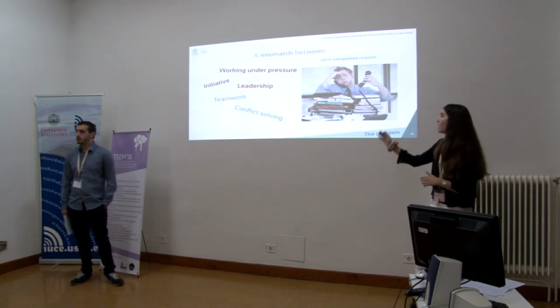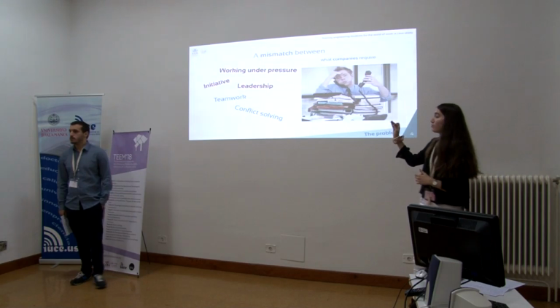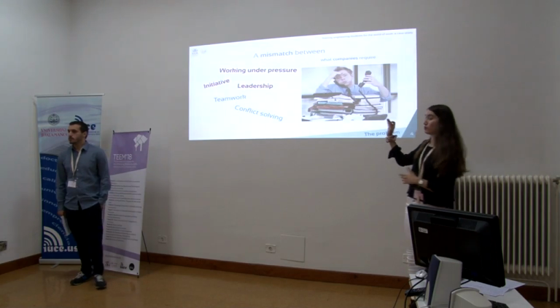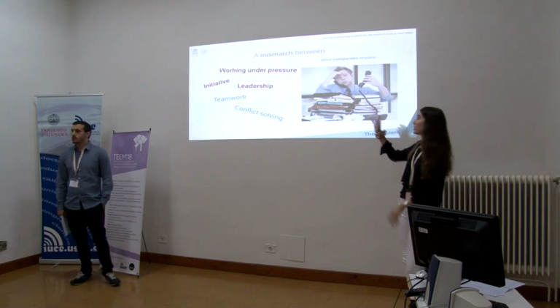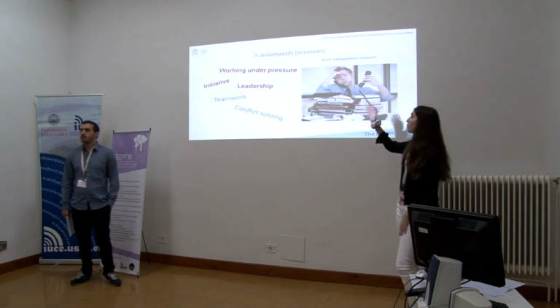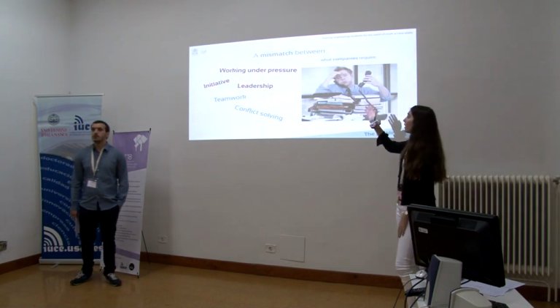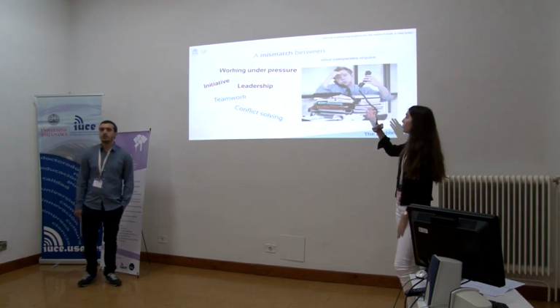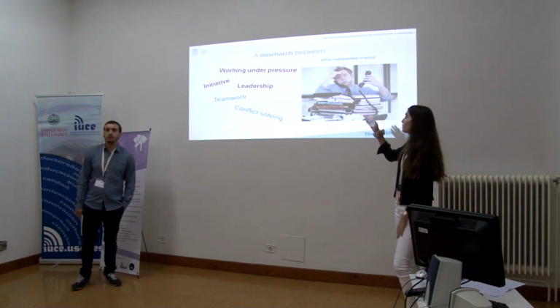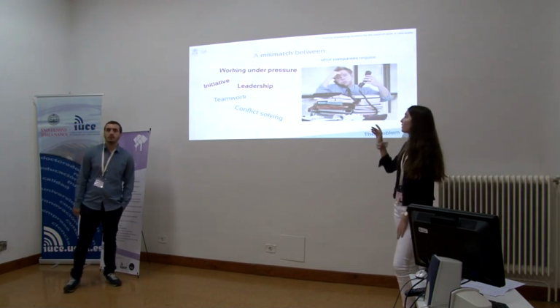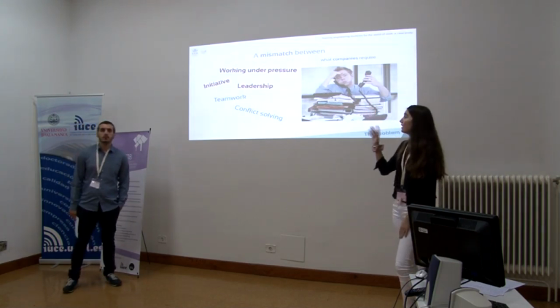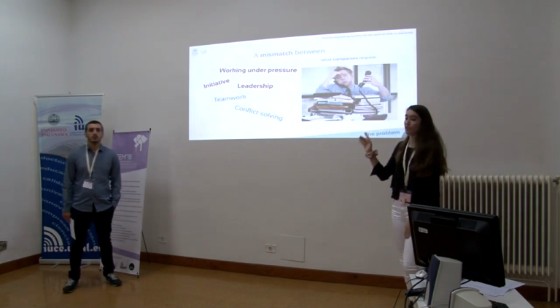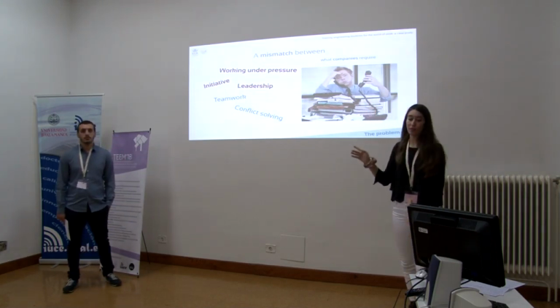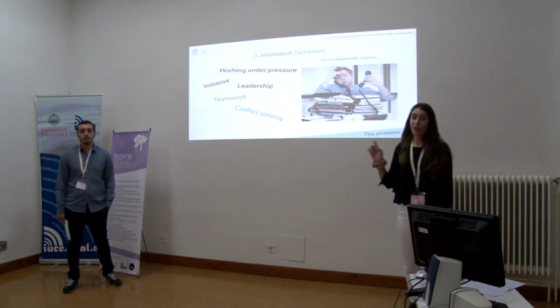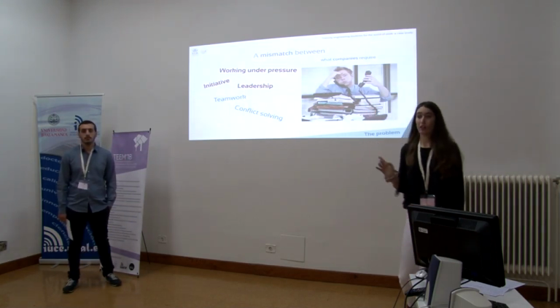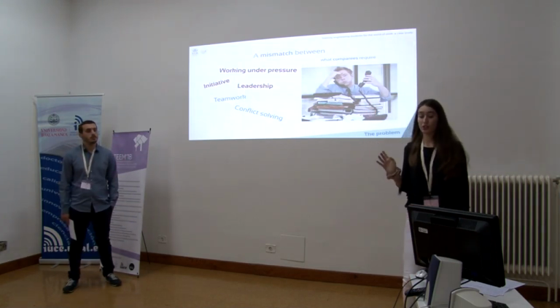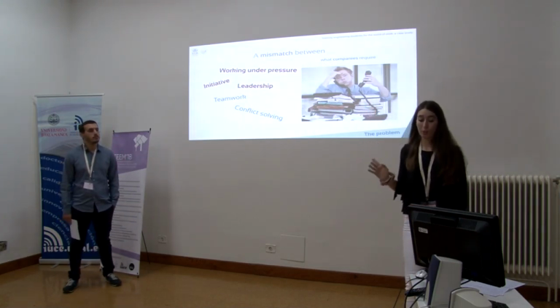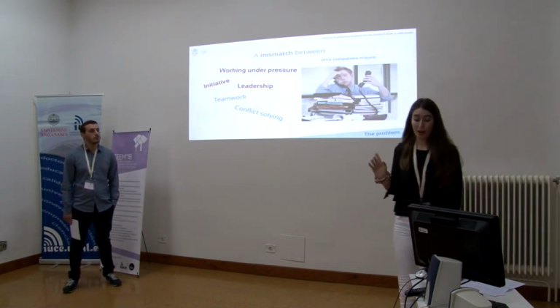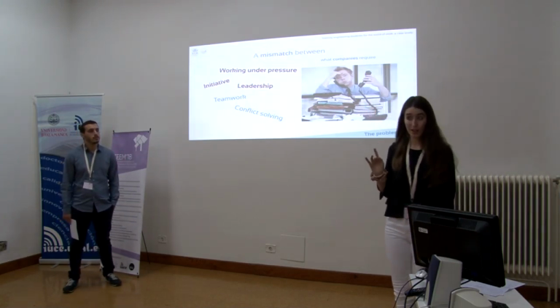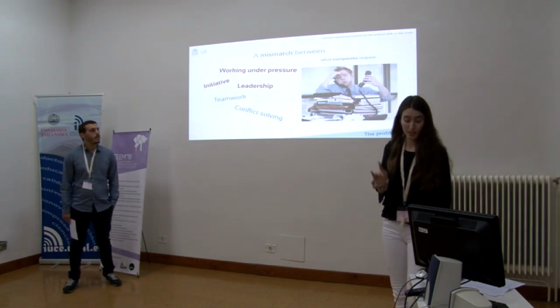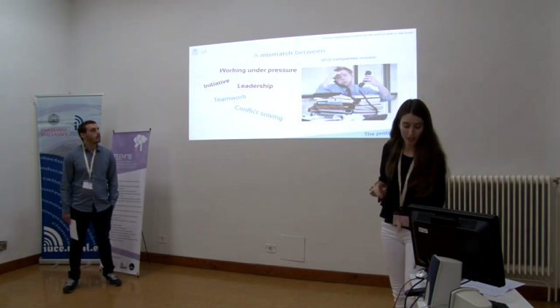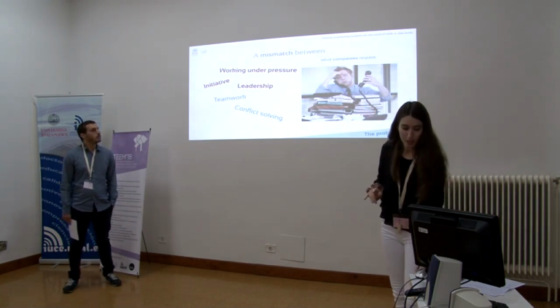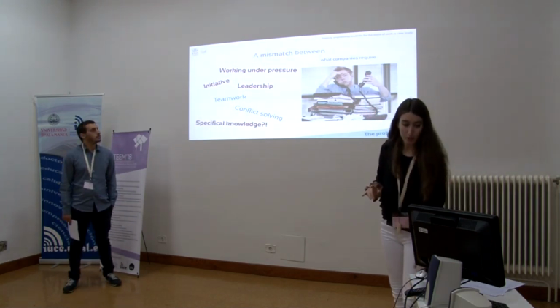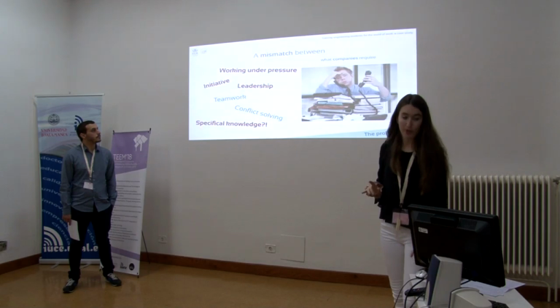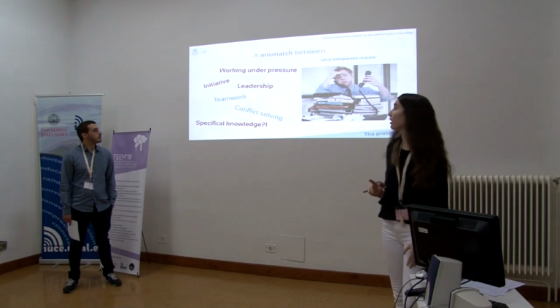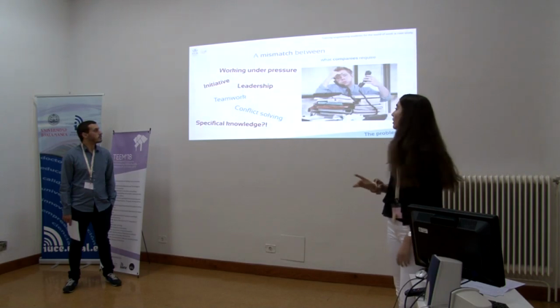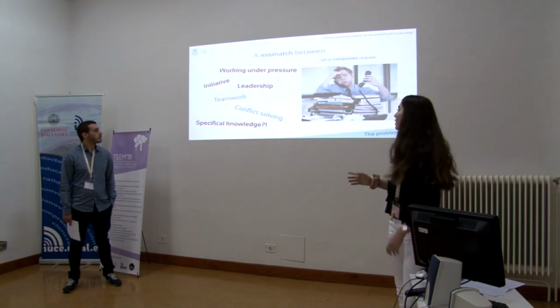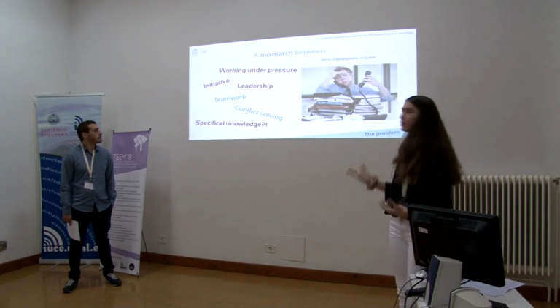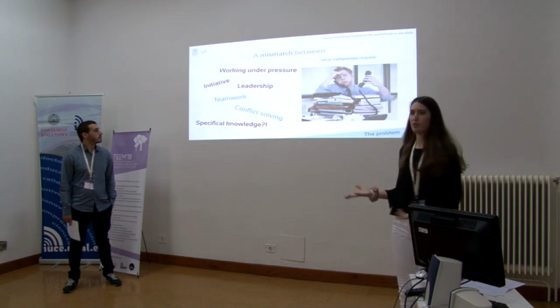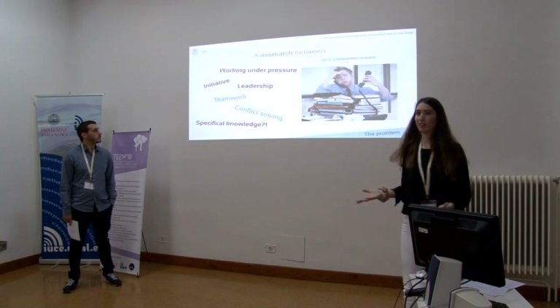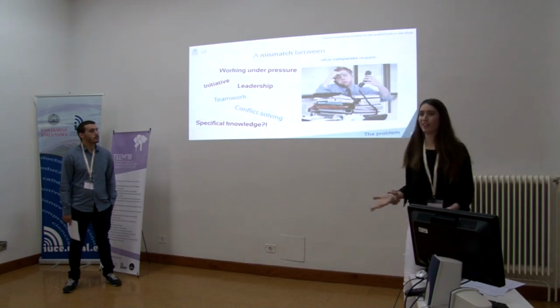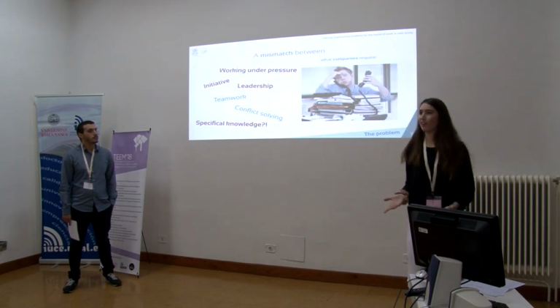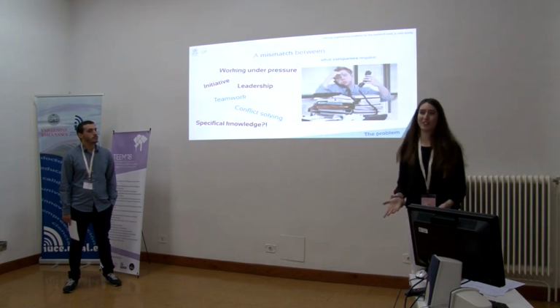Especially working under pressure, initiative, leadership, and surprisingly, specific technical knowledge.